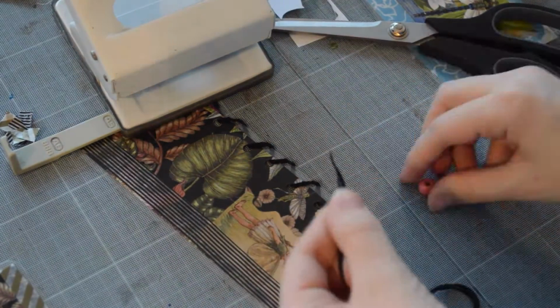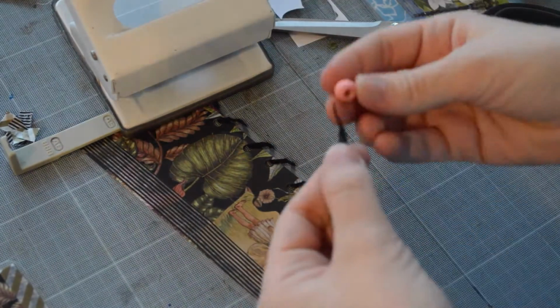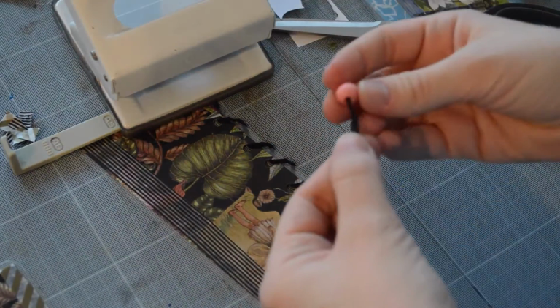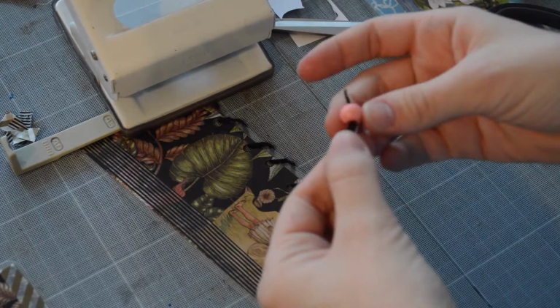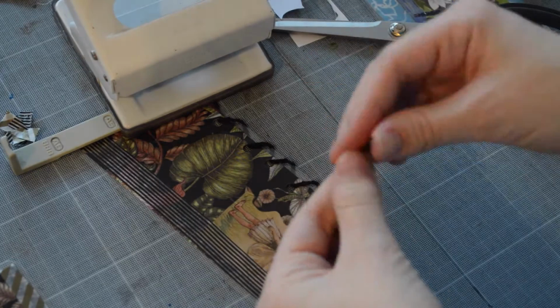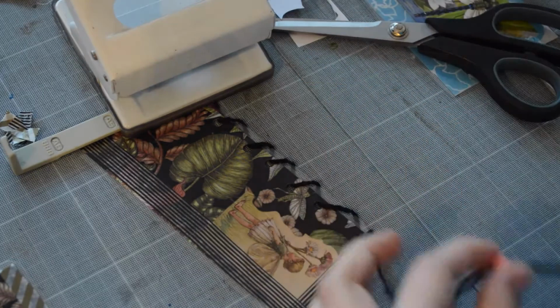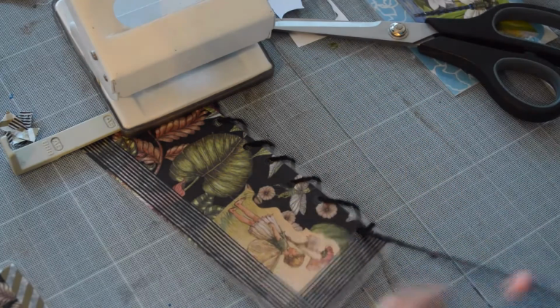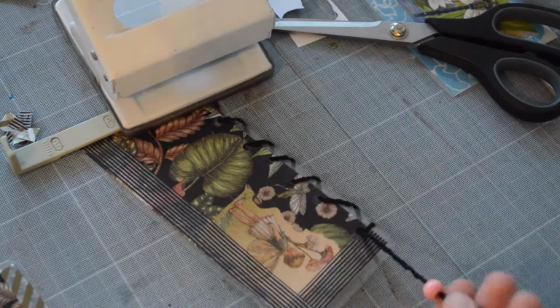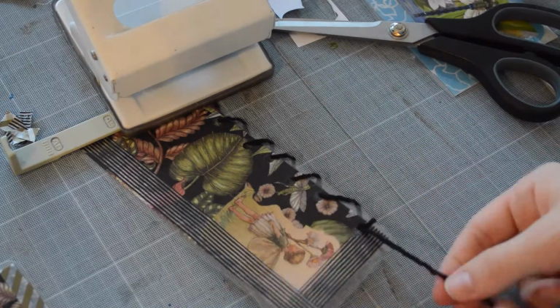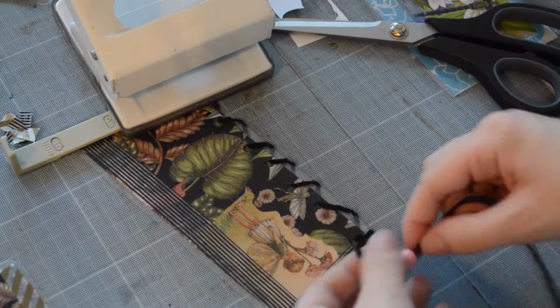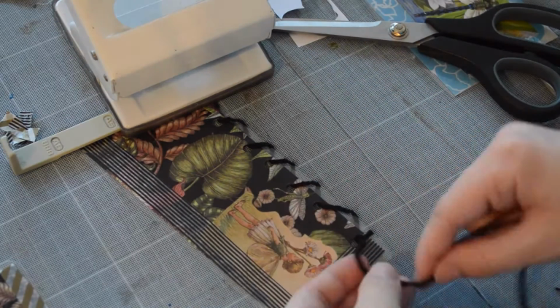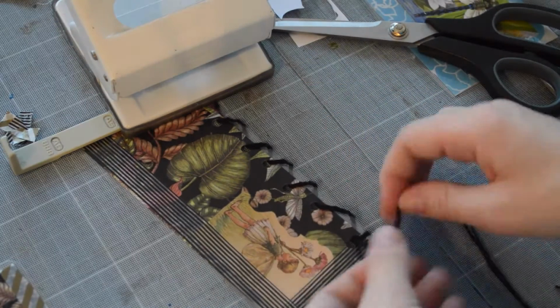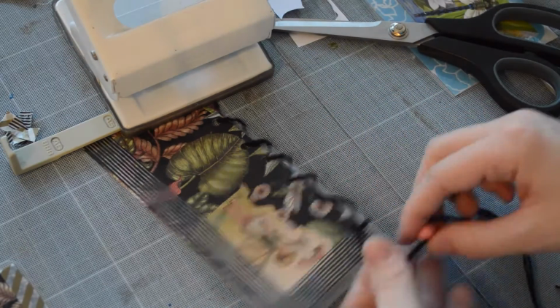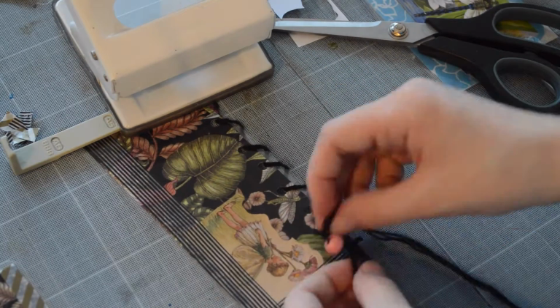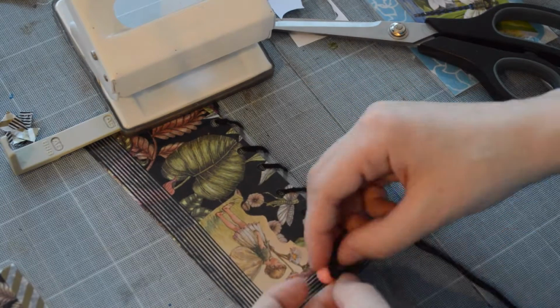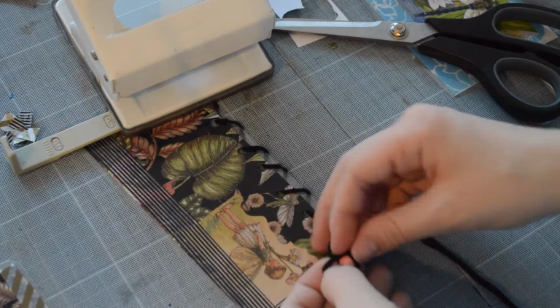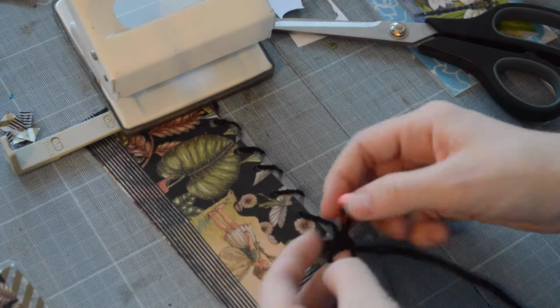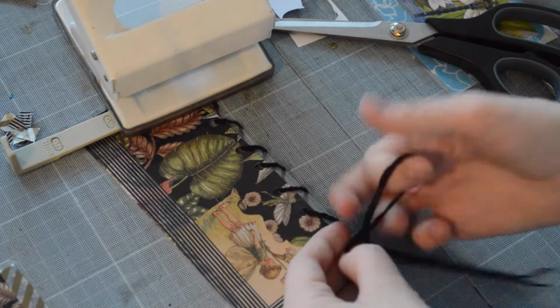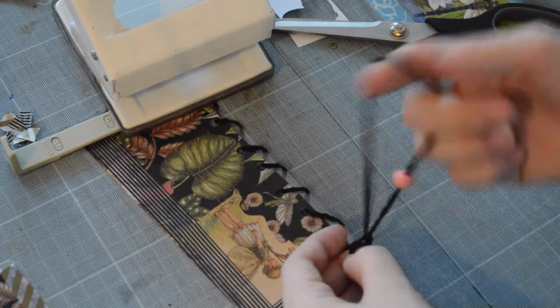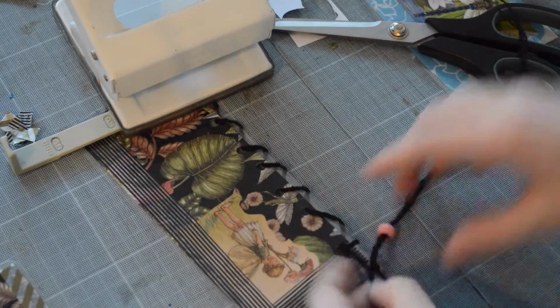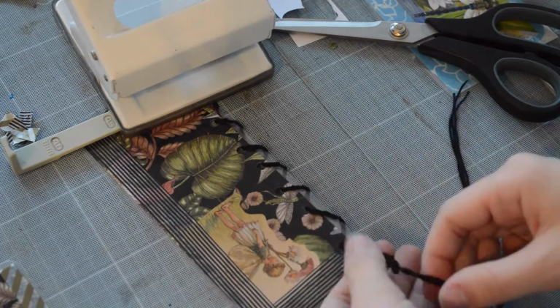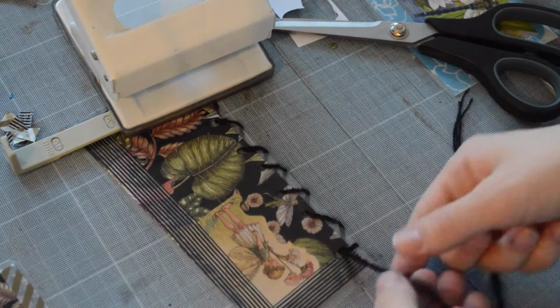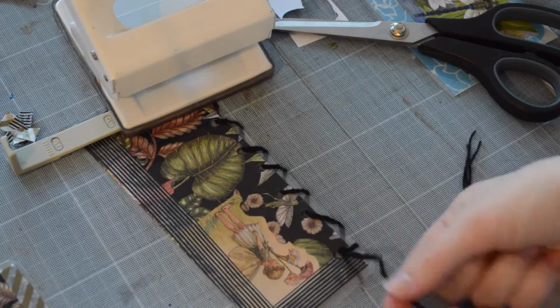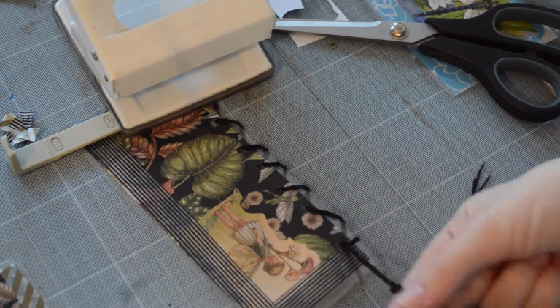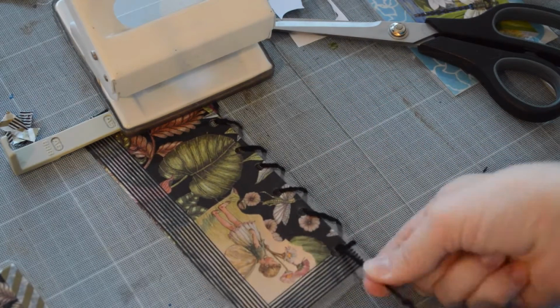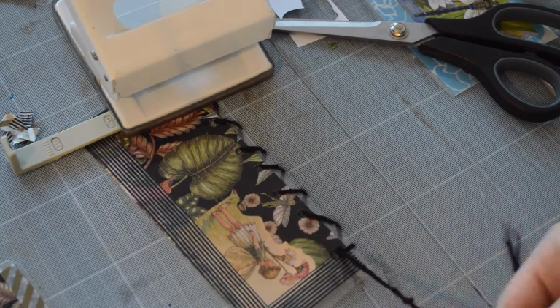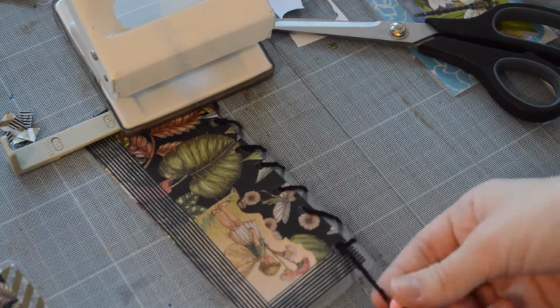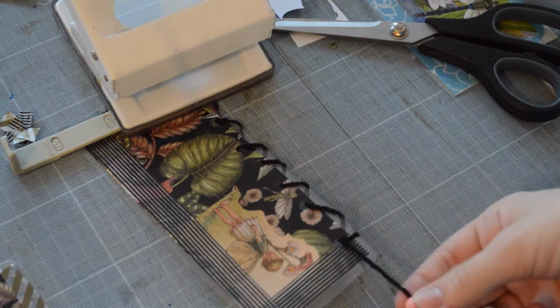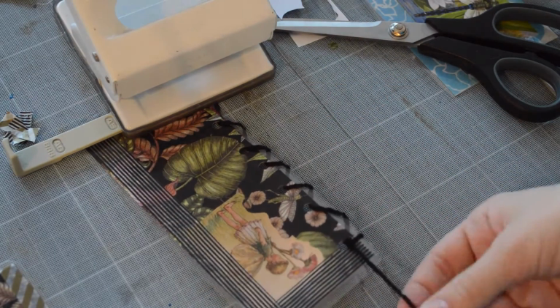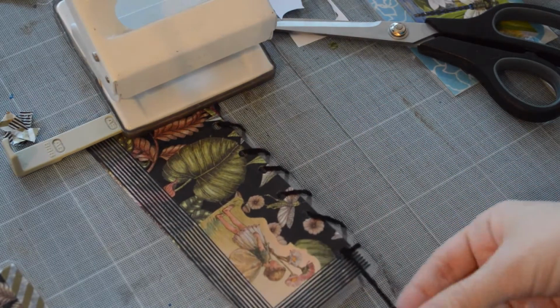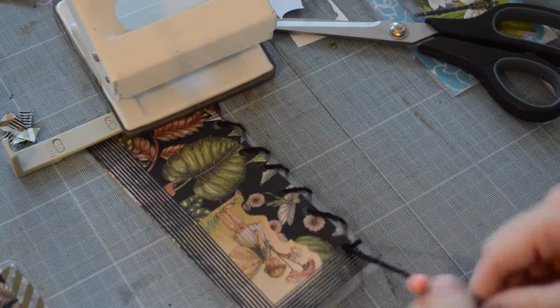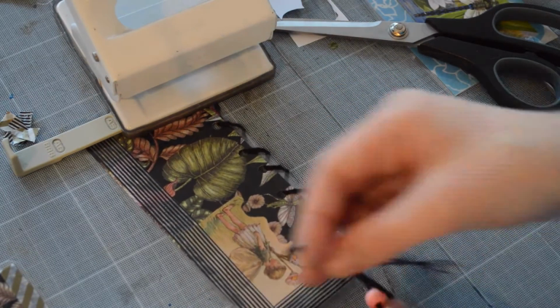I made a knot, put a bead through, and made a knot again, and then those two bookmarks are done.